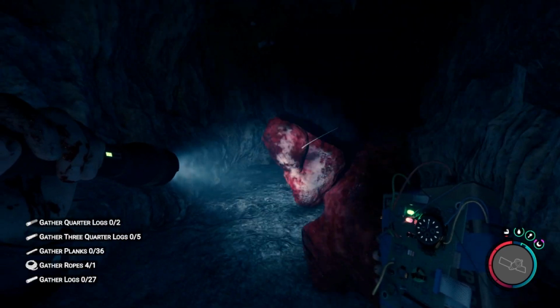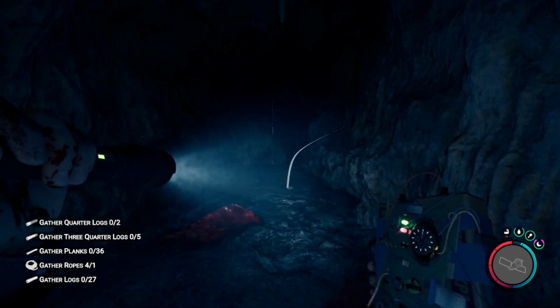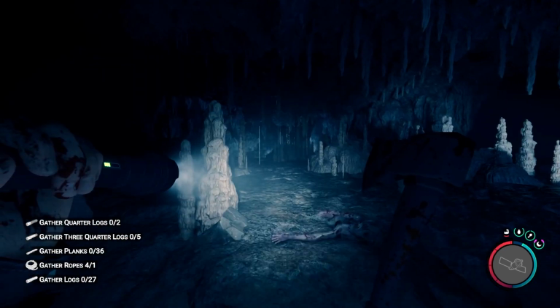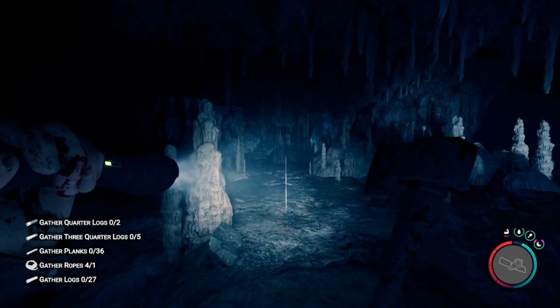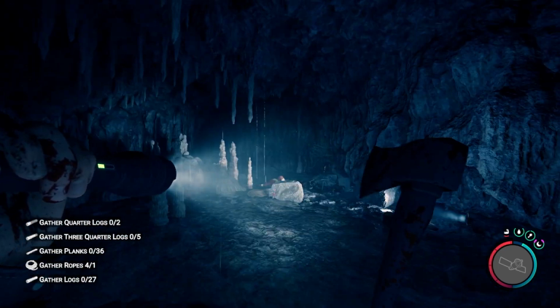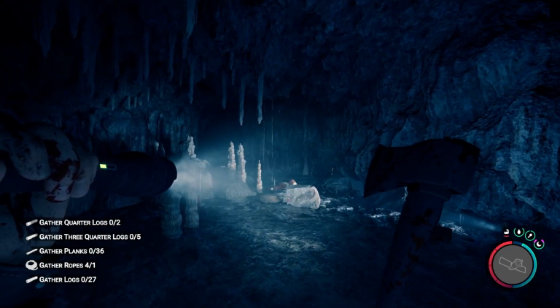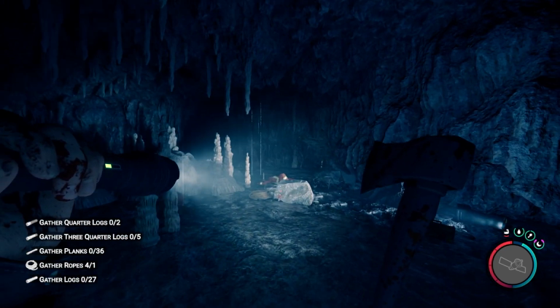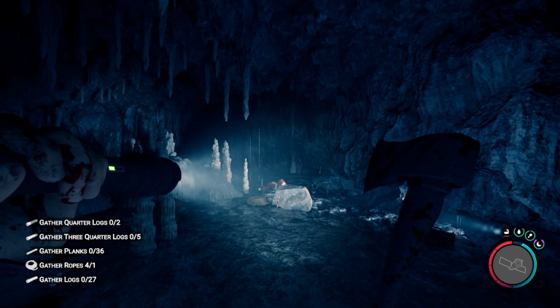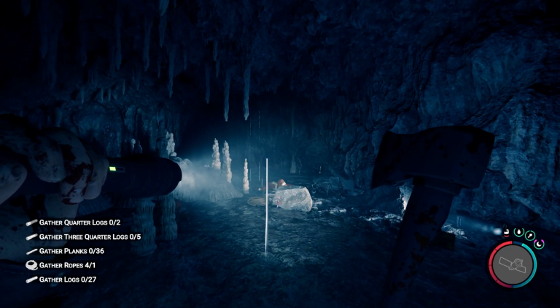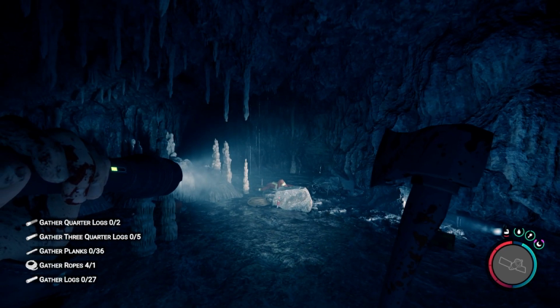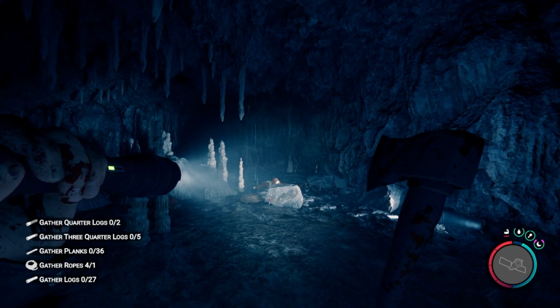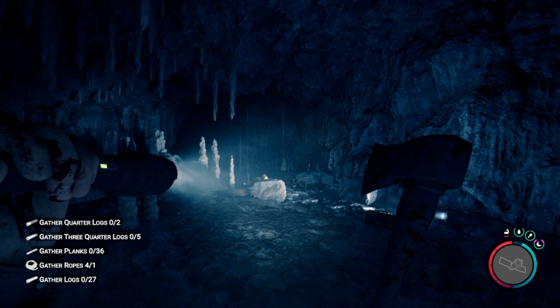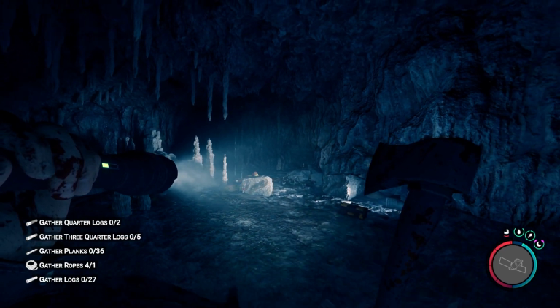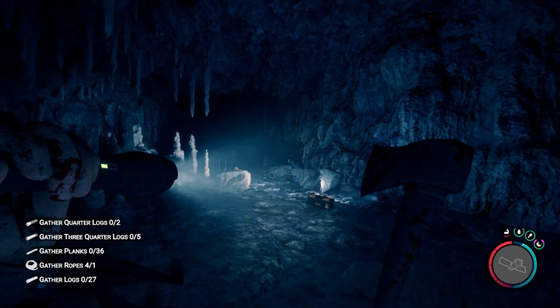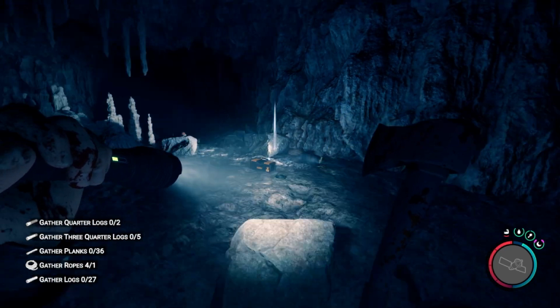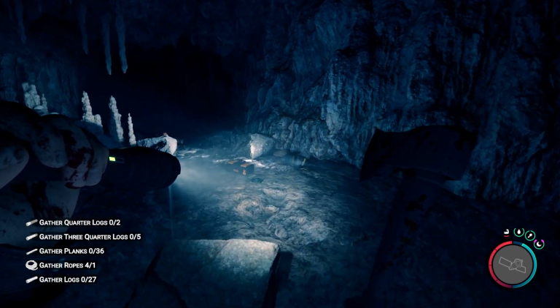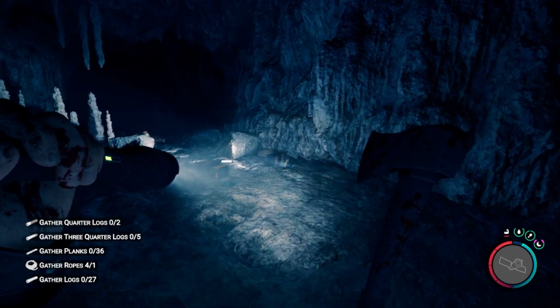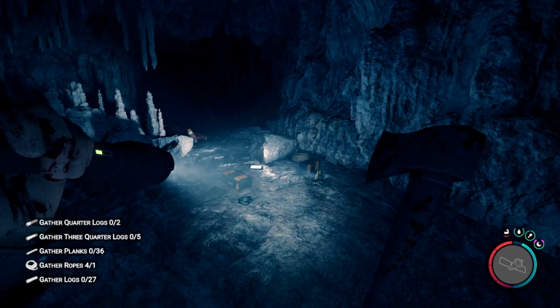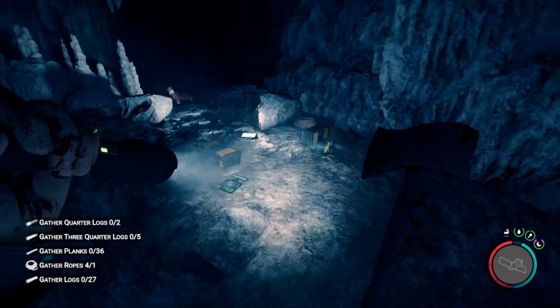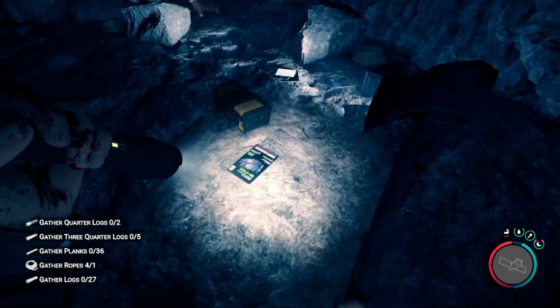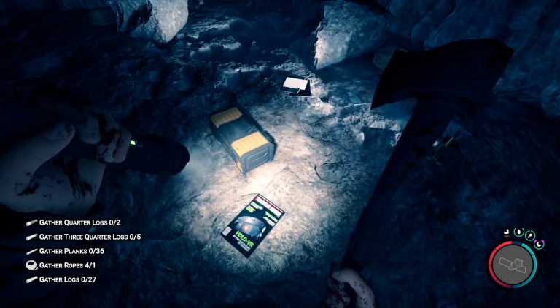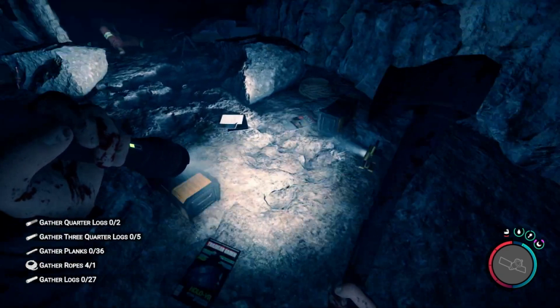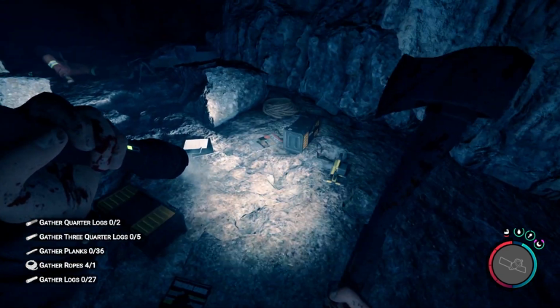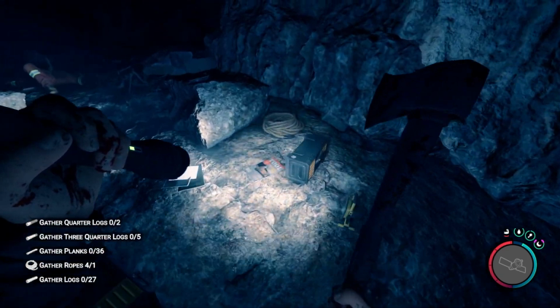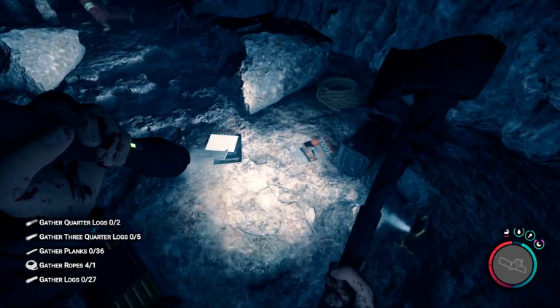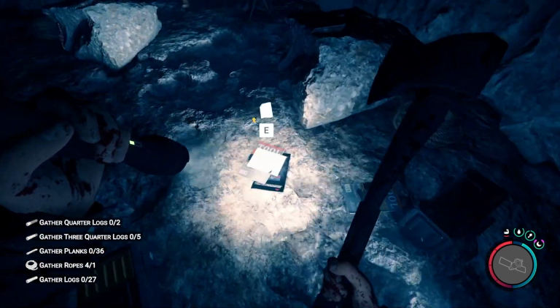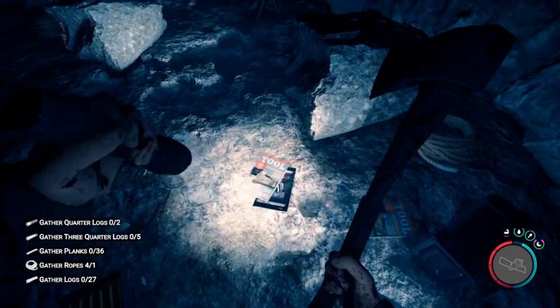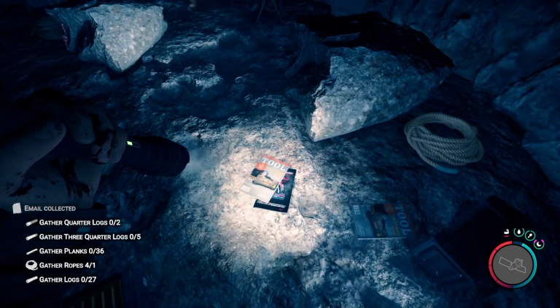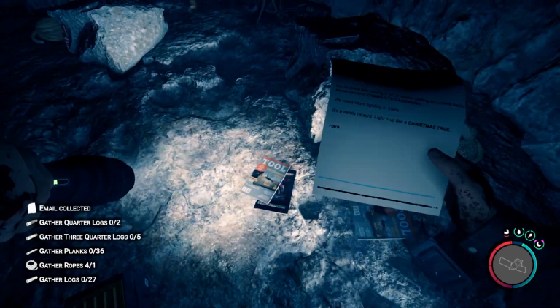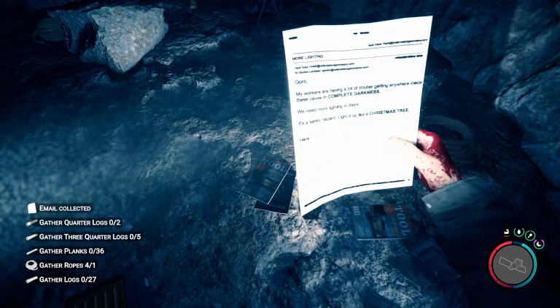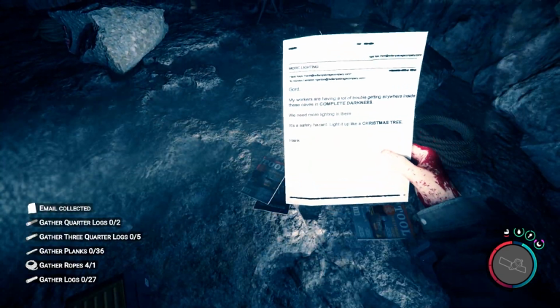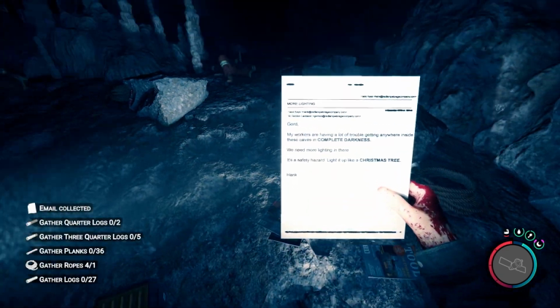In the next room, you're going to see some more difficult enemies, and on the right-hand side, make sure to grab the email for lore implications.